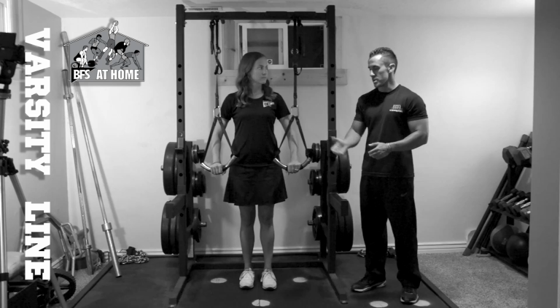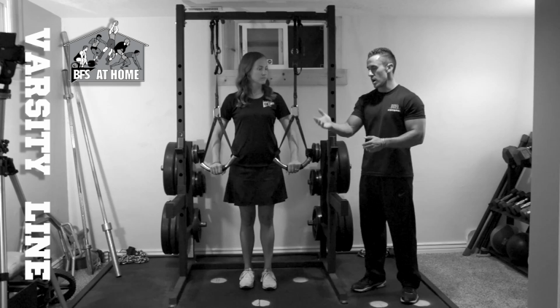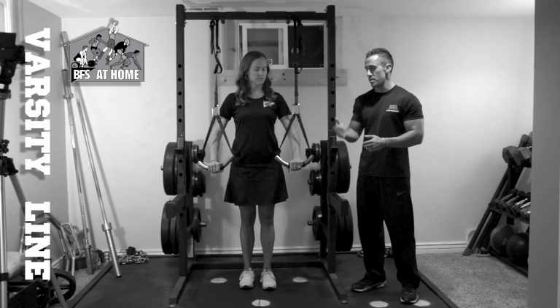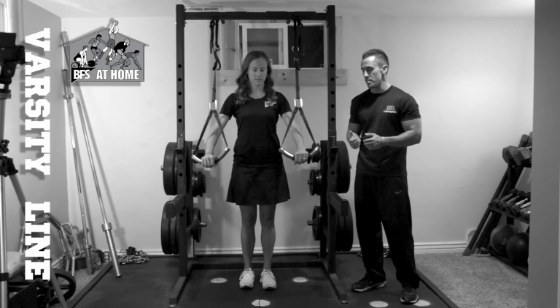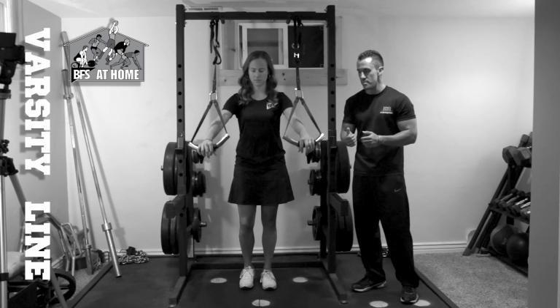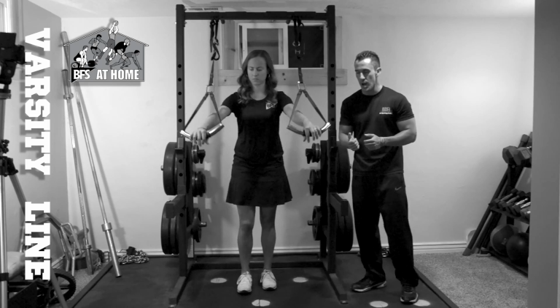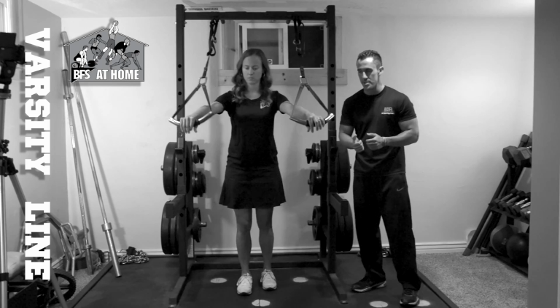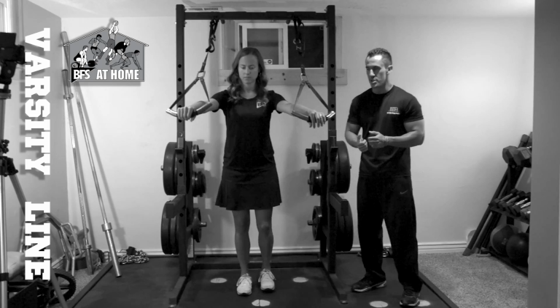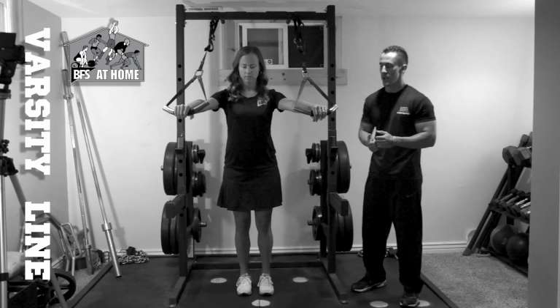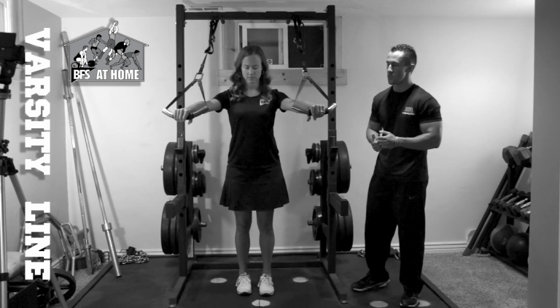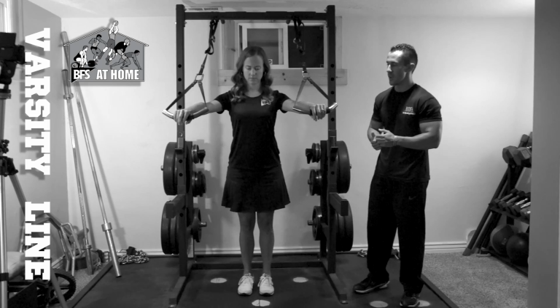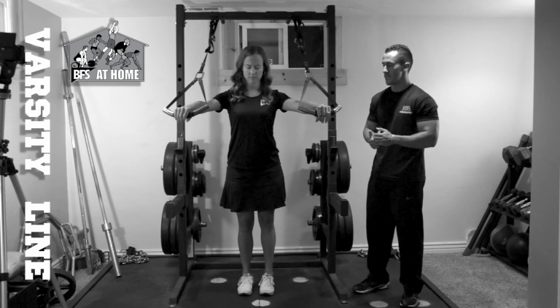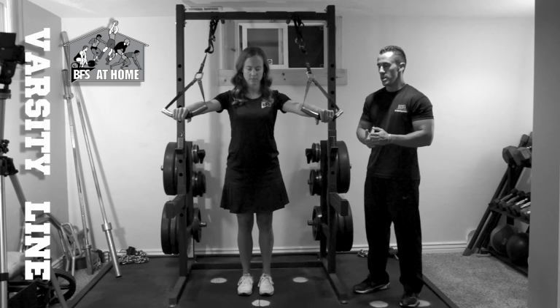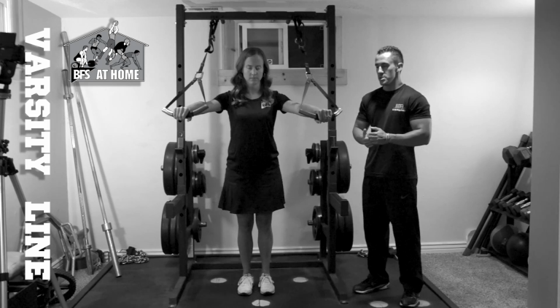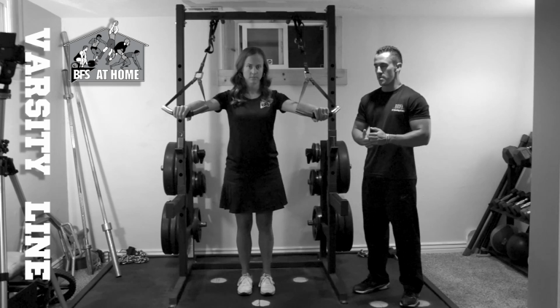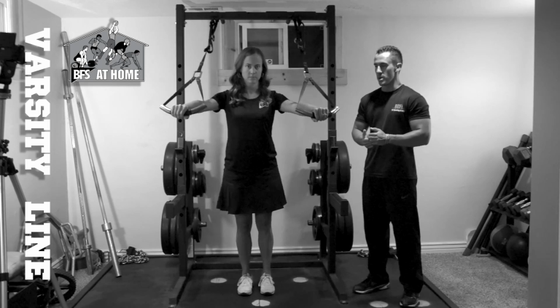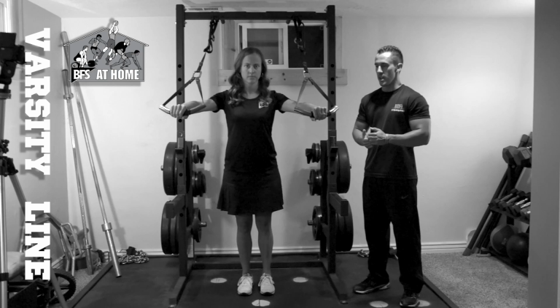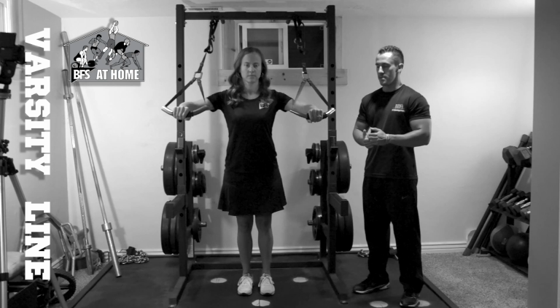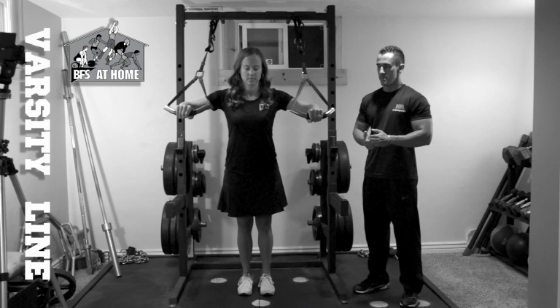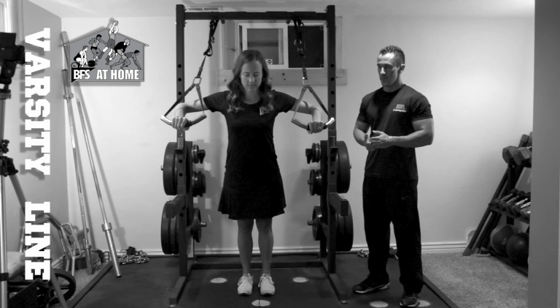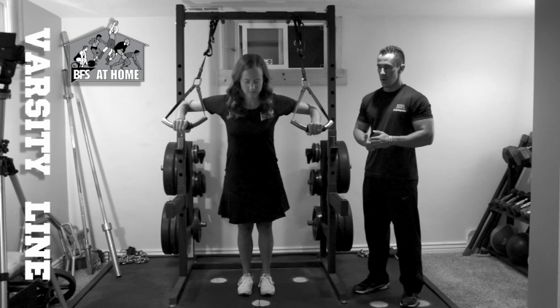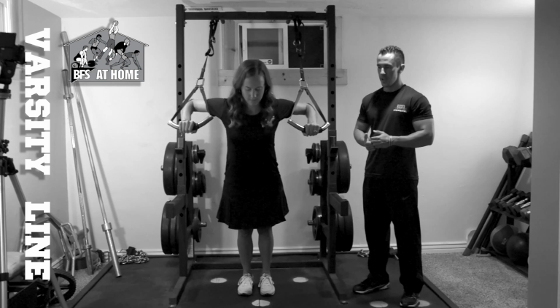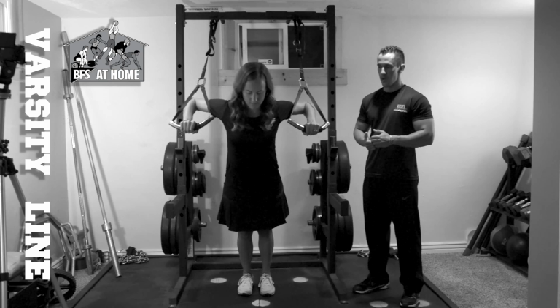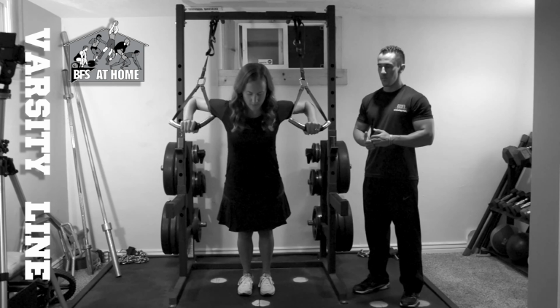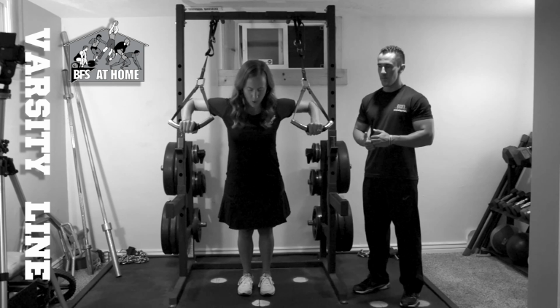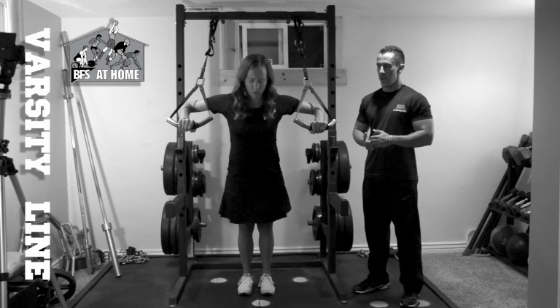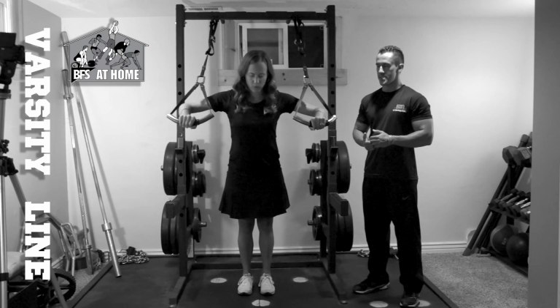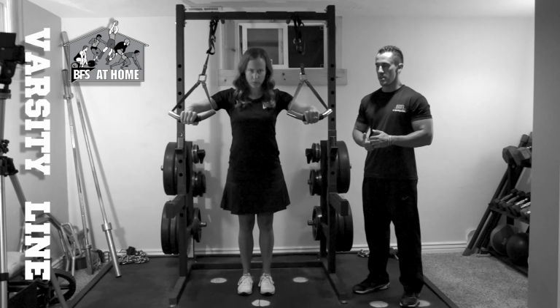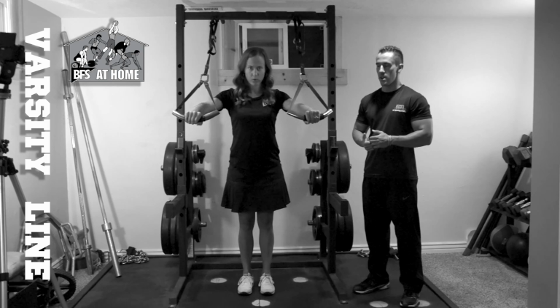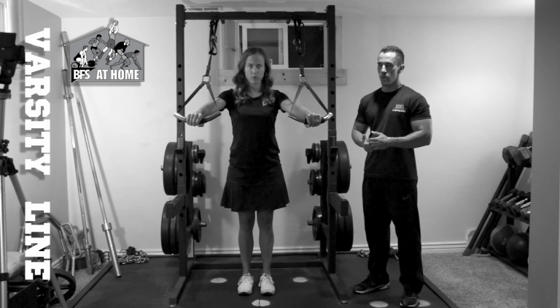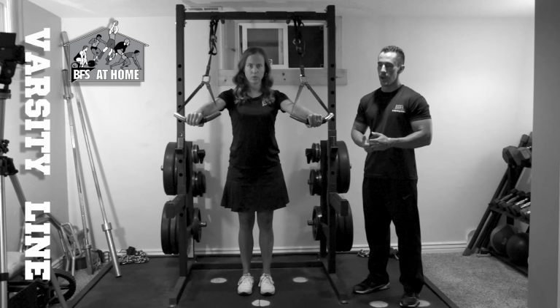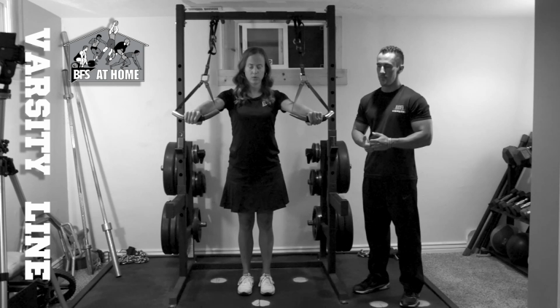We're going to start with the top position bench press. She's going to breathe in on the downward movement, exhaling on the way up.